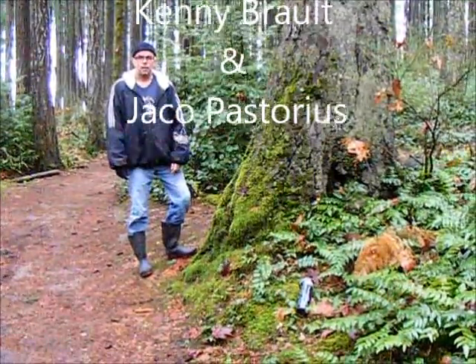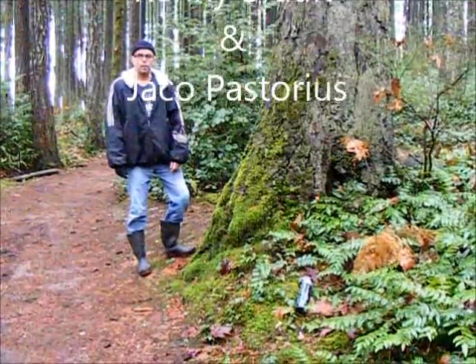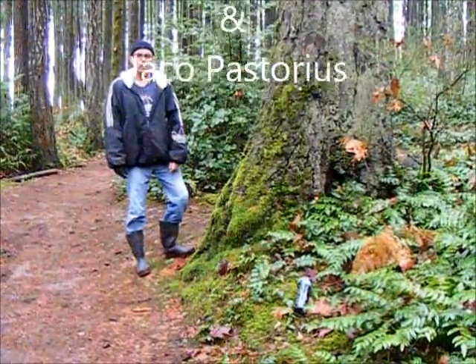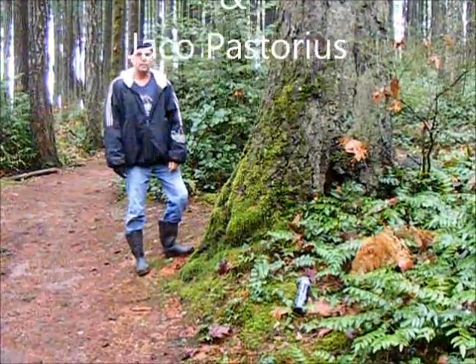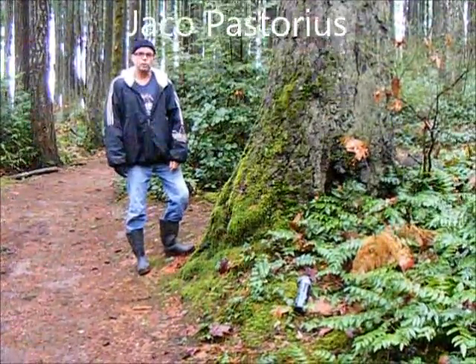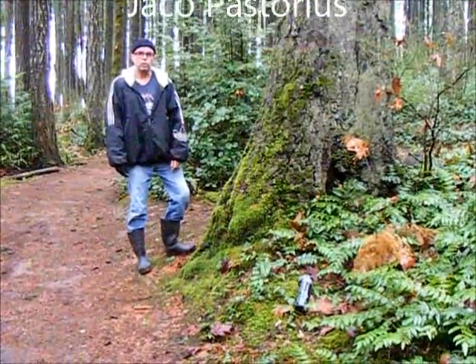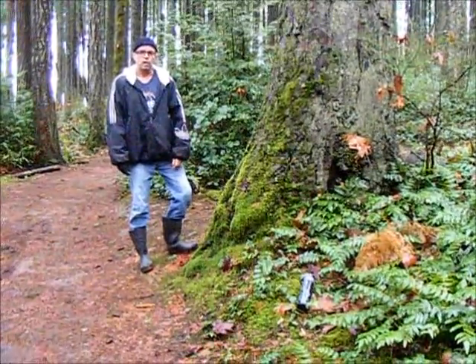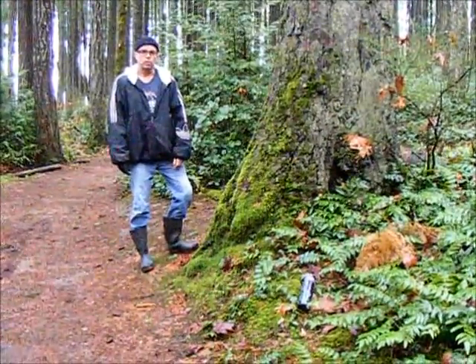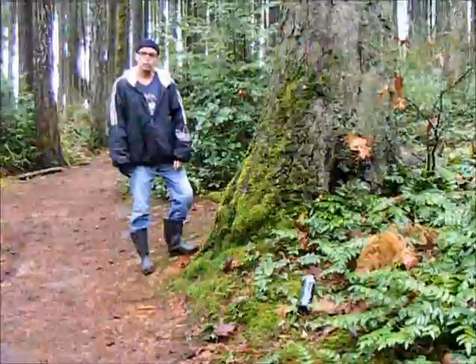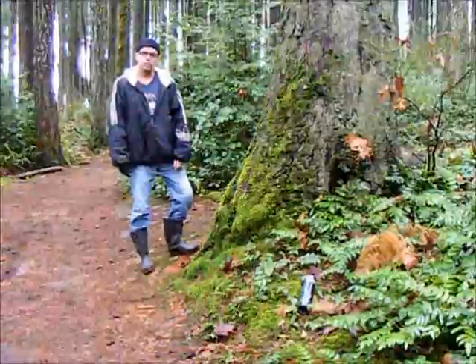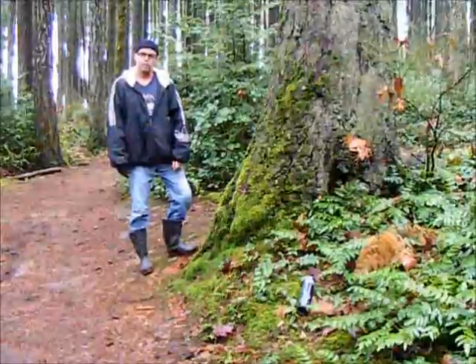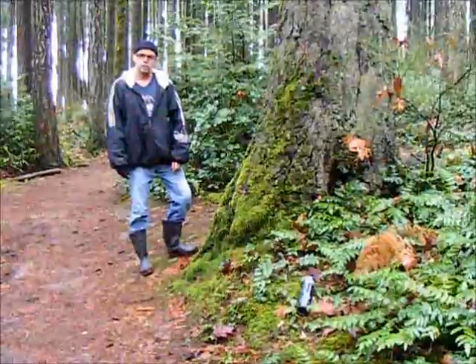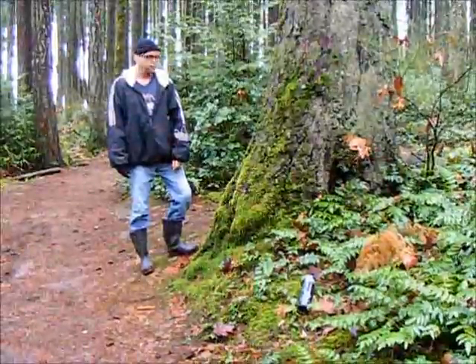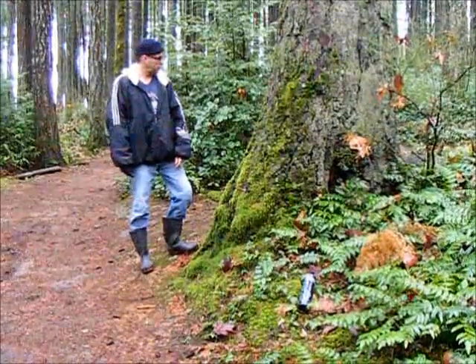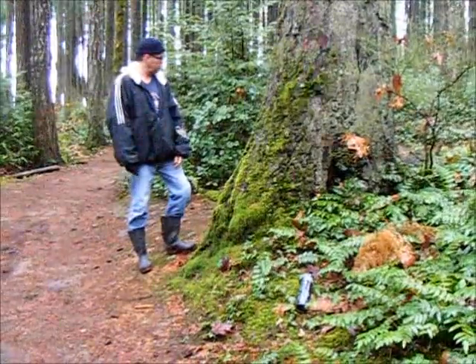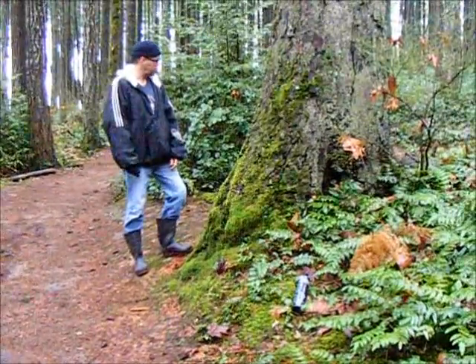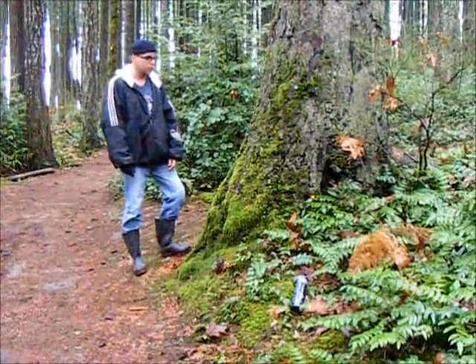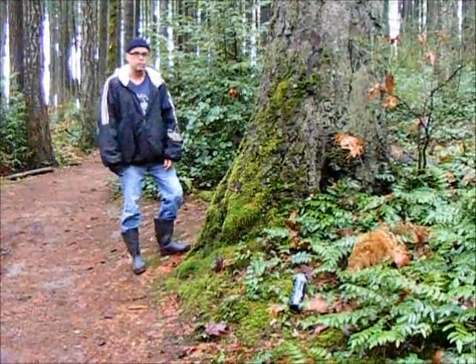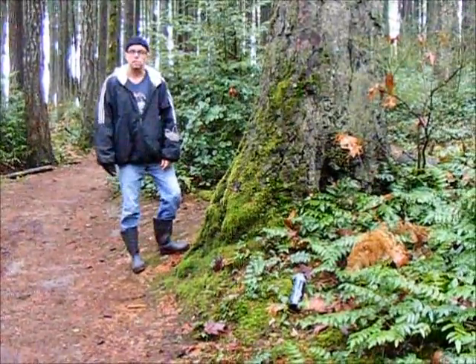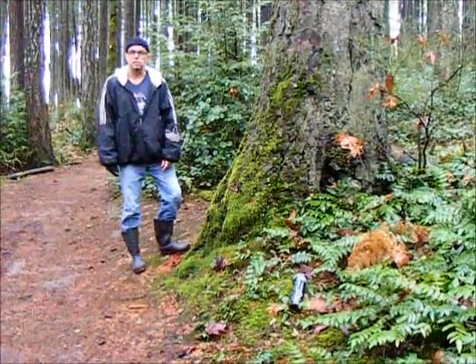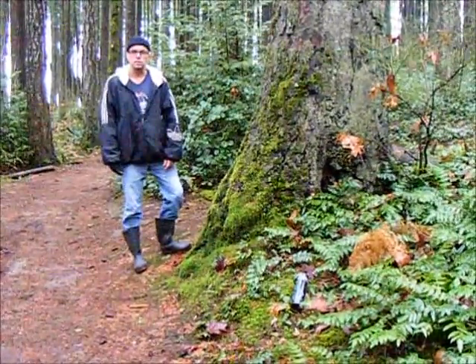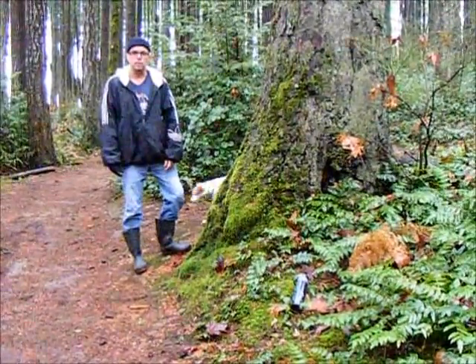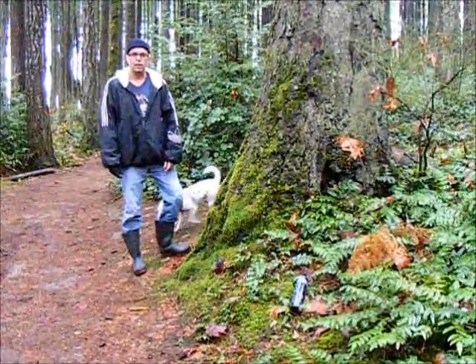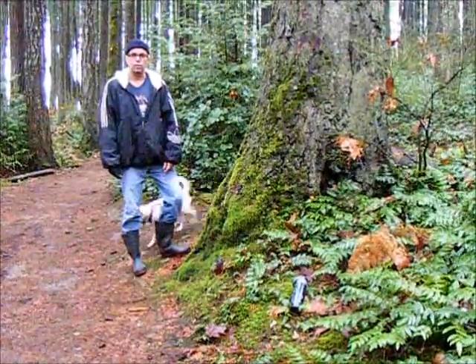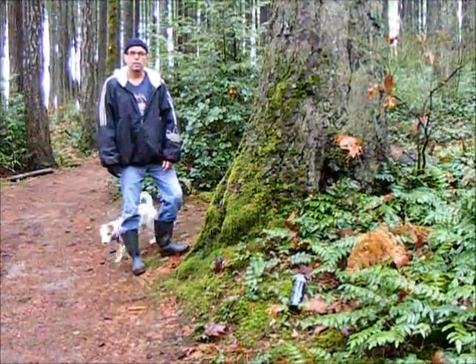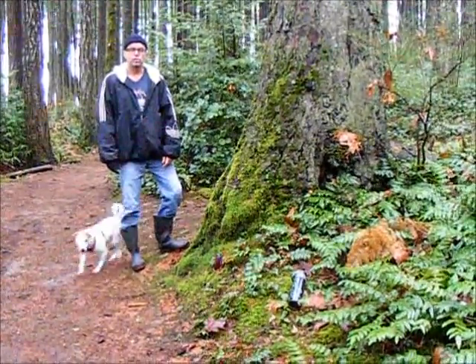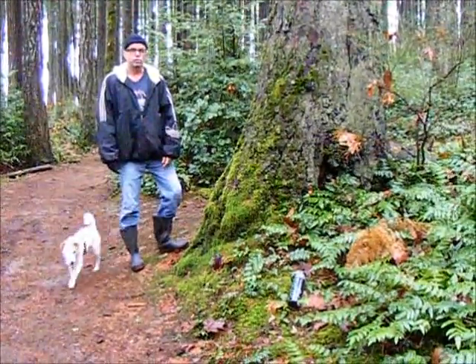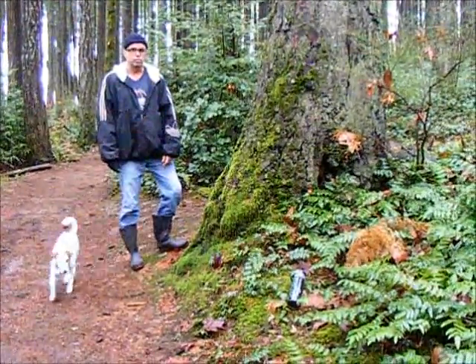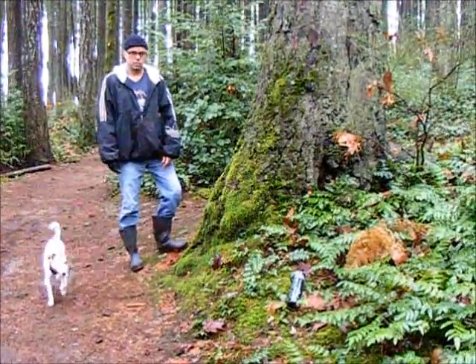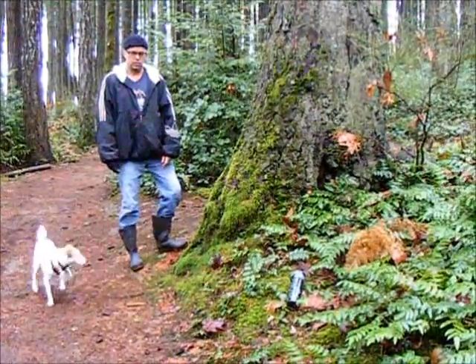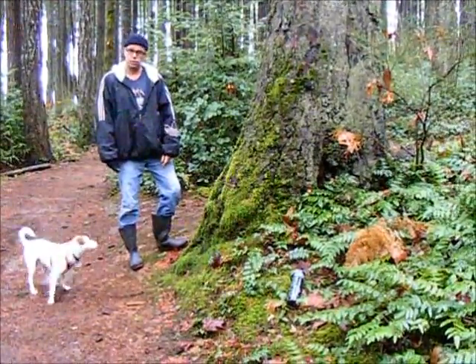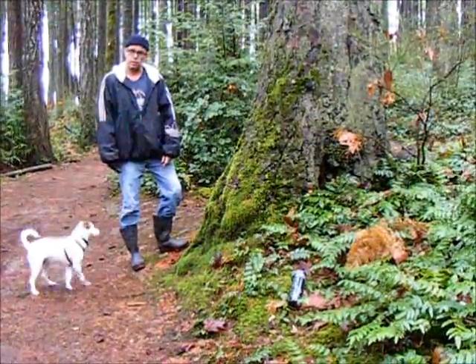Hello, welcome to You and Your Jack Russell. On today's show, we're going to teach you how to throw a stick.